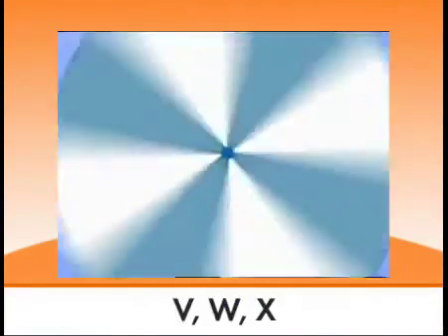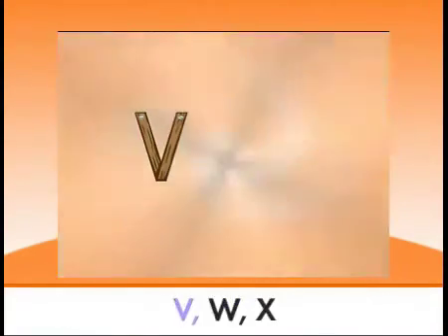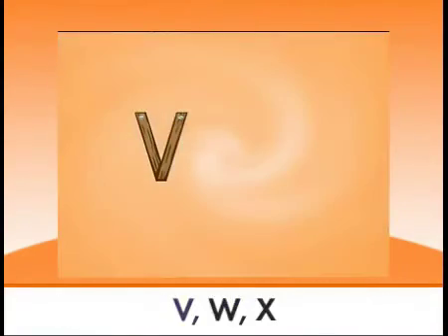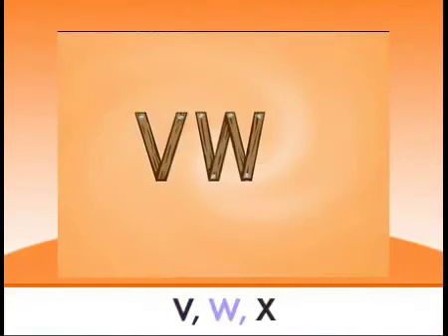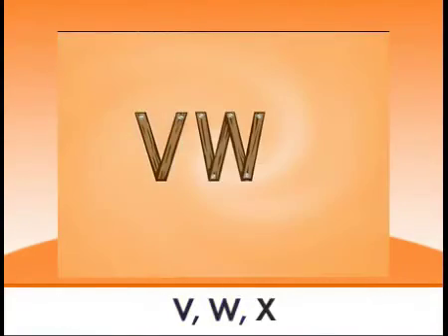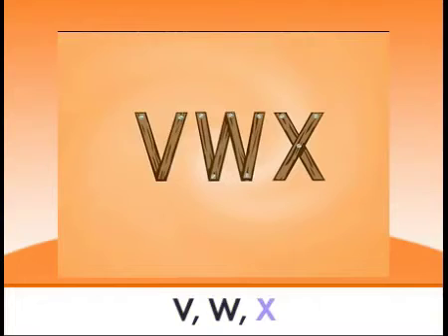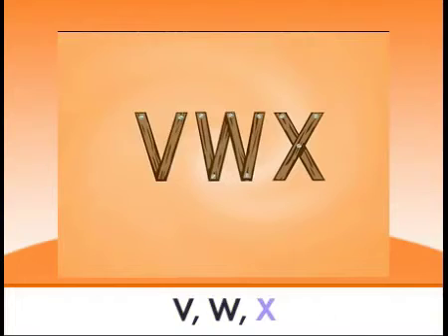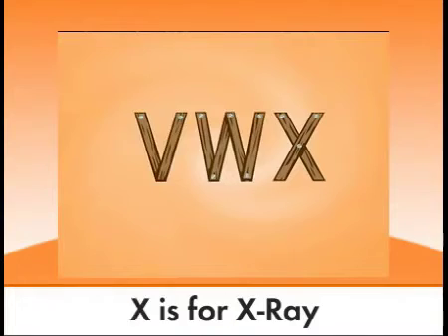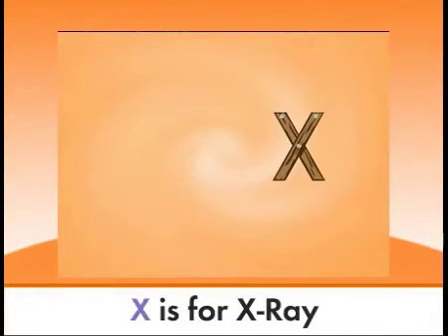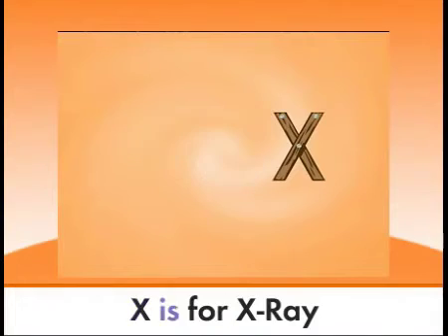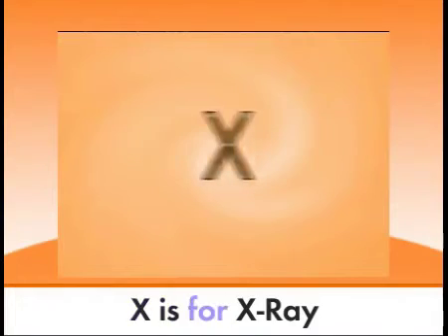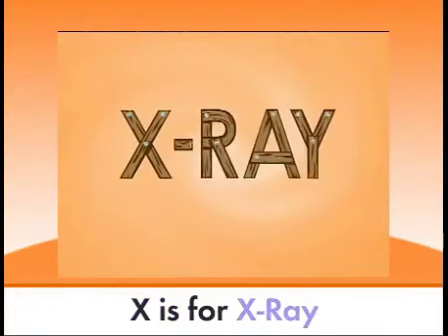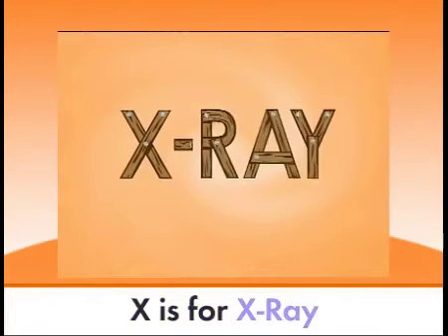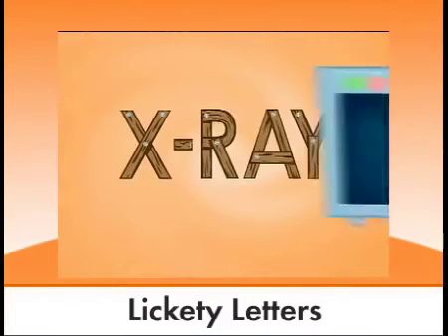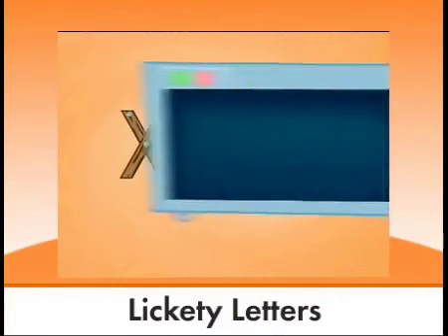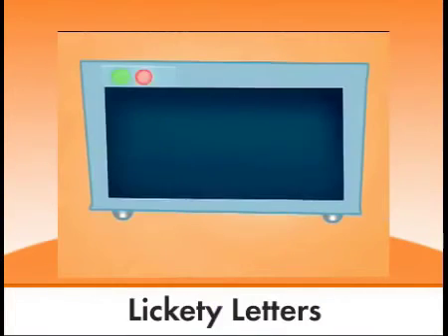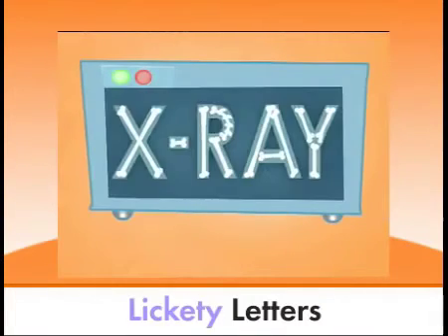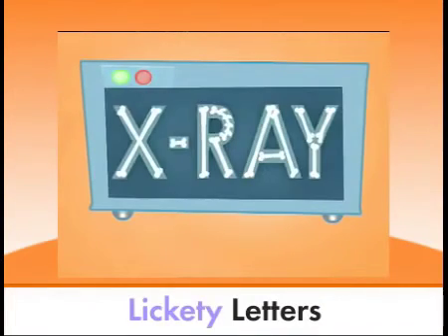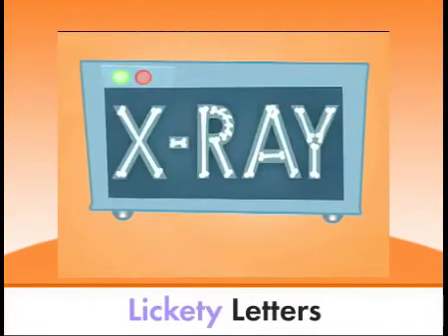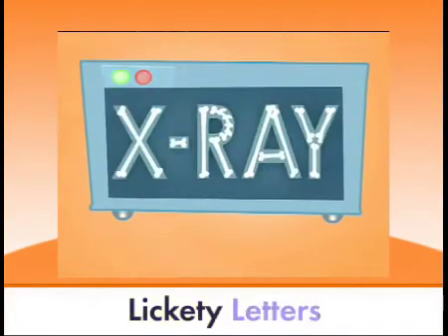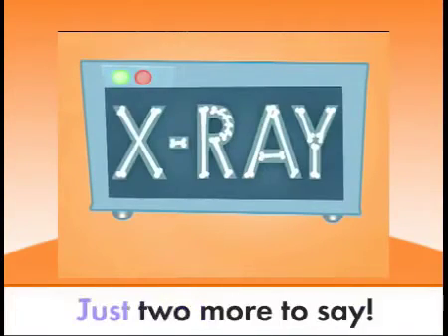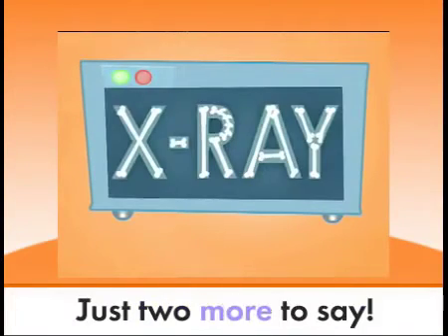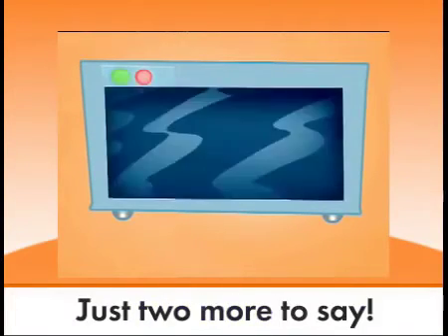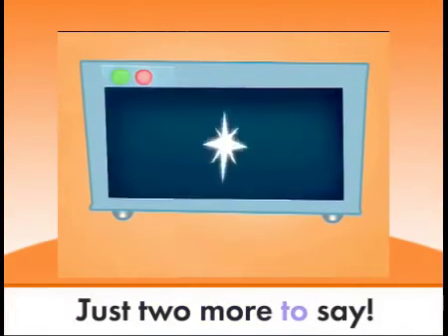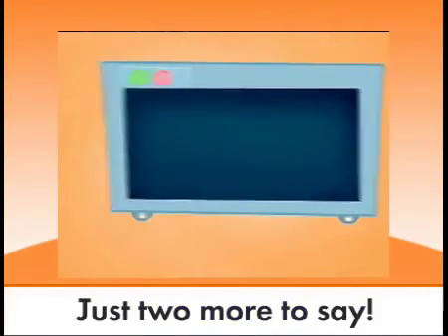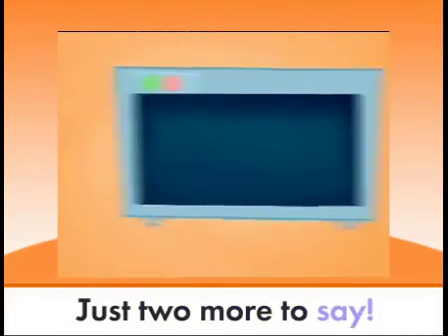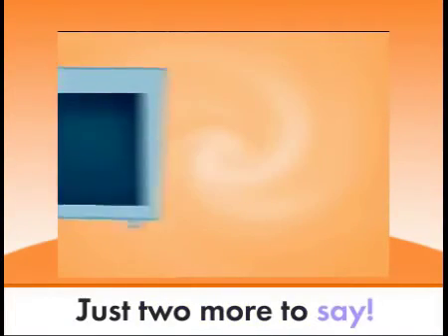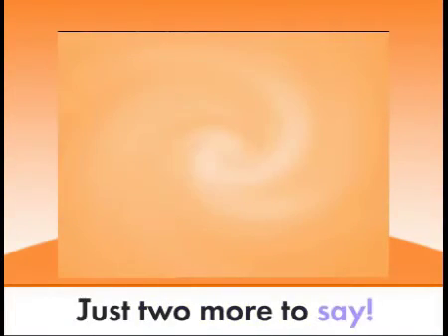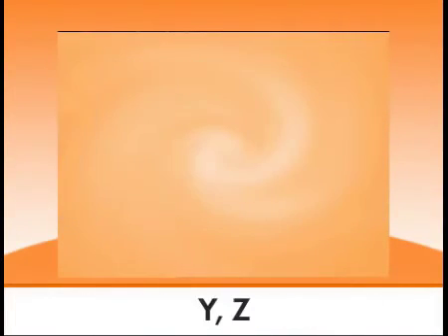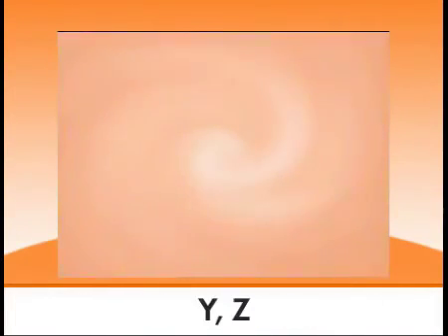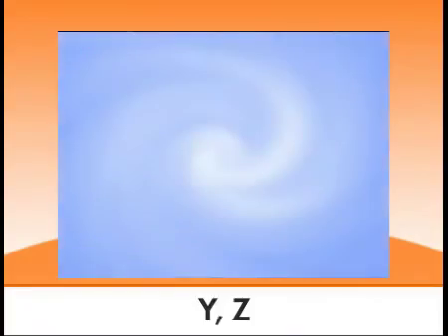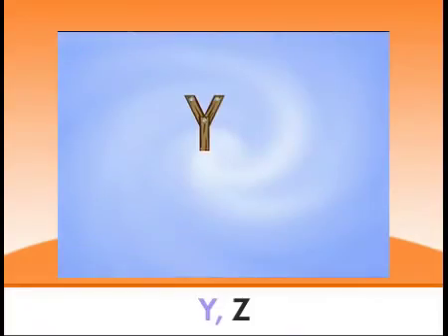V, W, X is for x-ray. Lickety letters, just two more to say! Y,